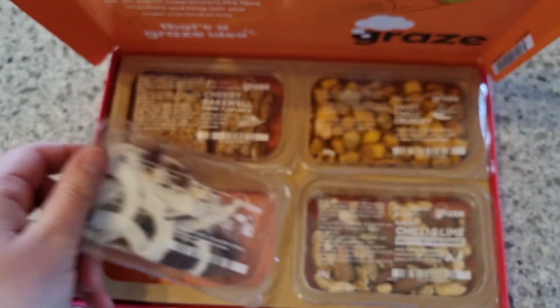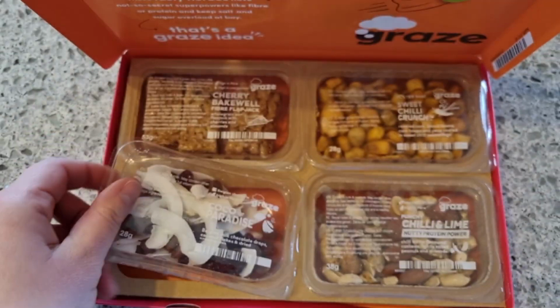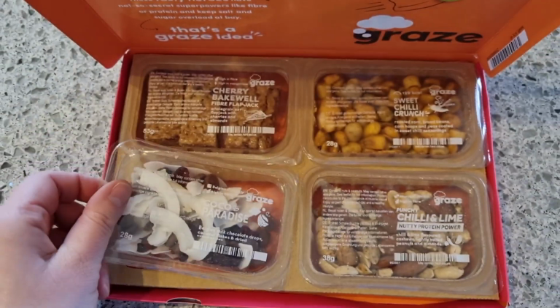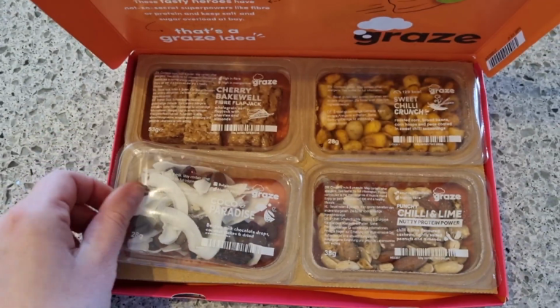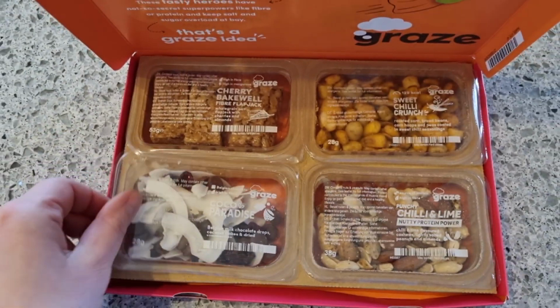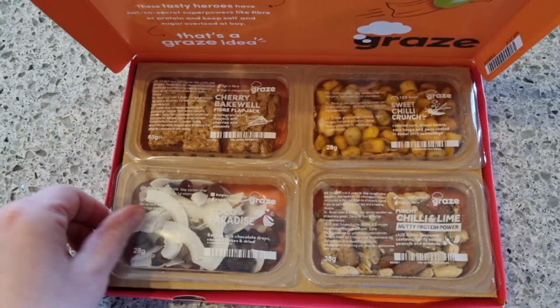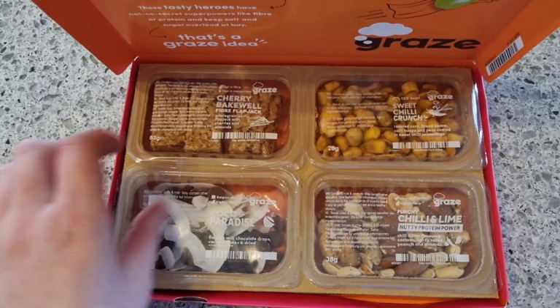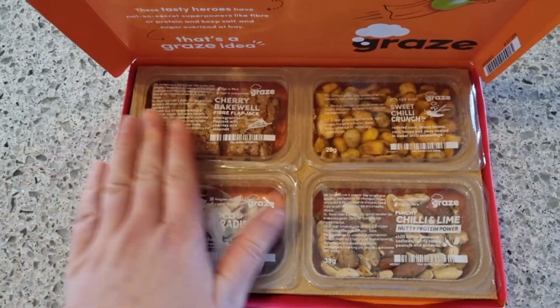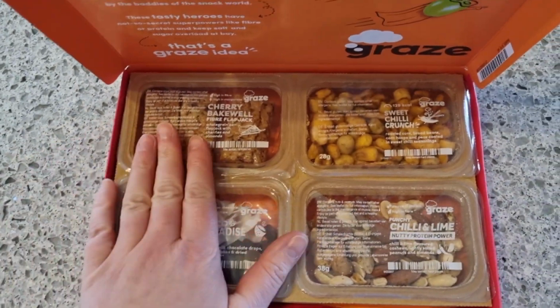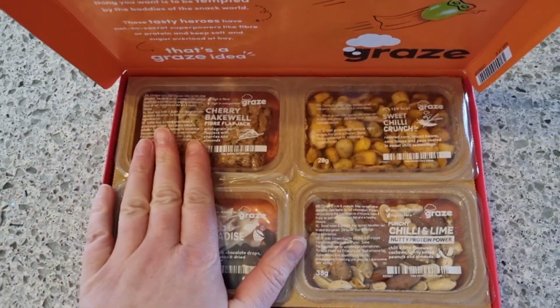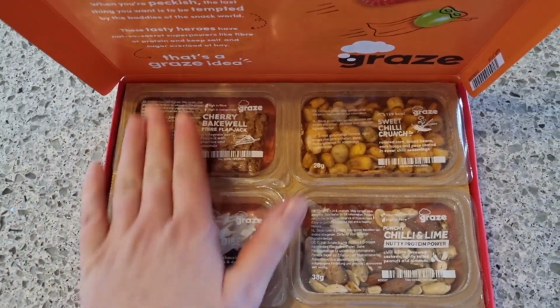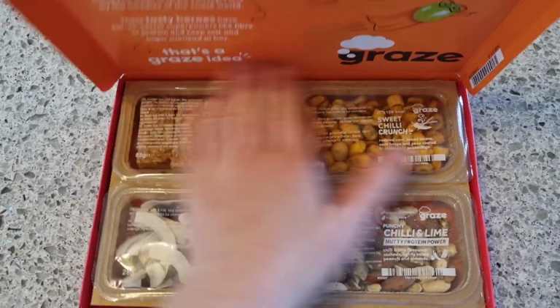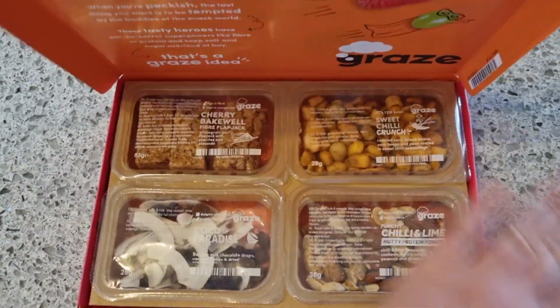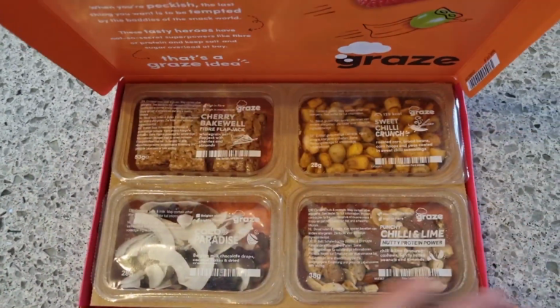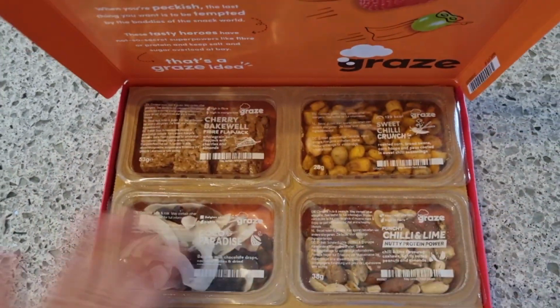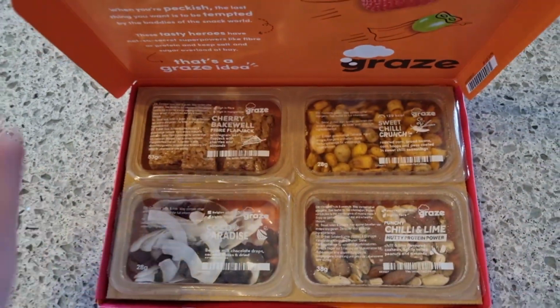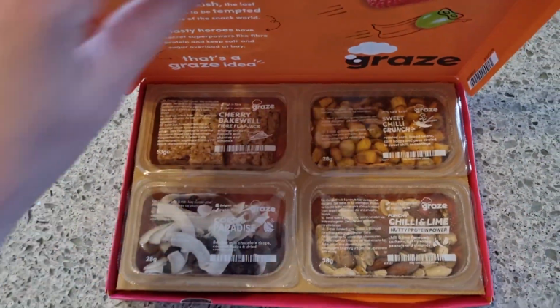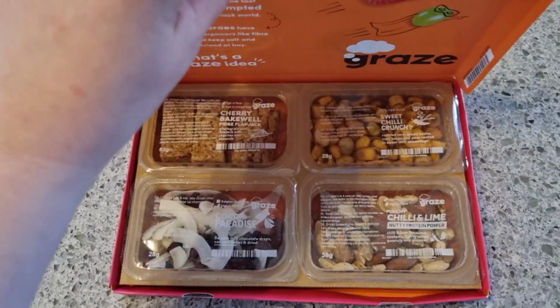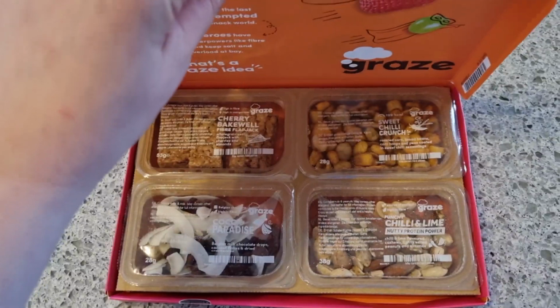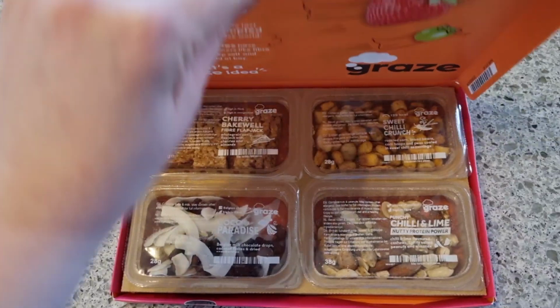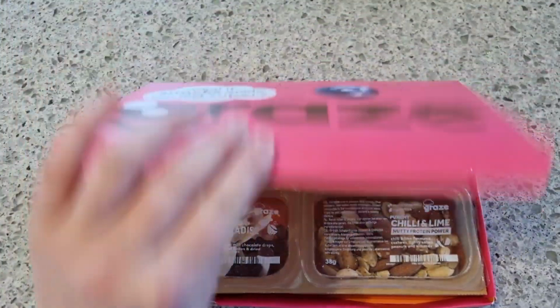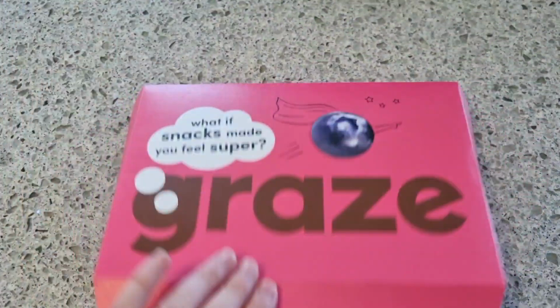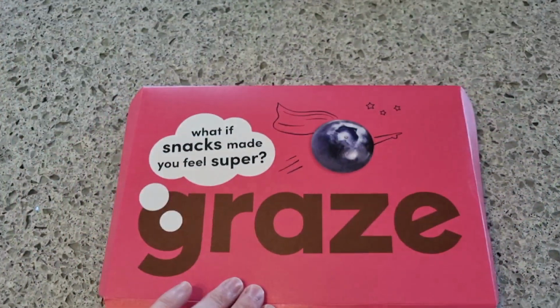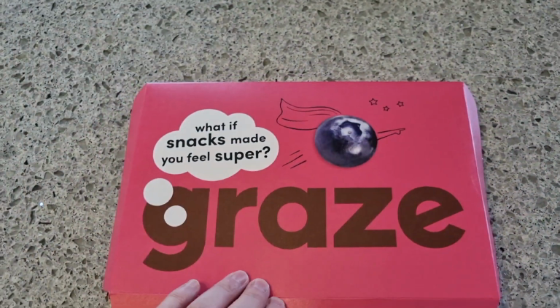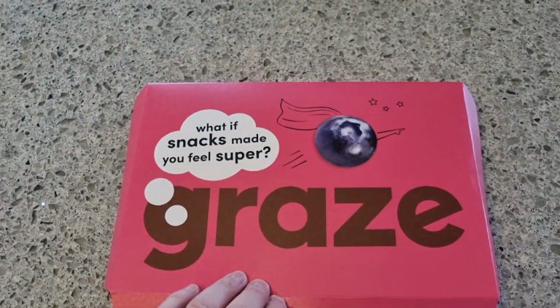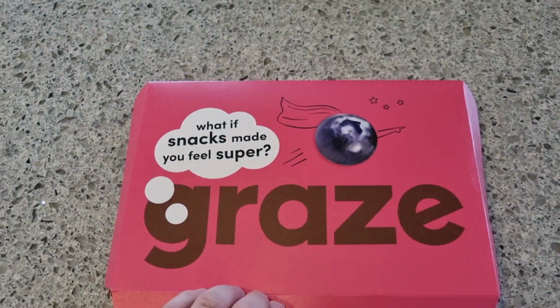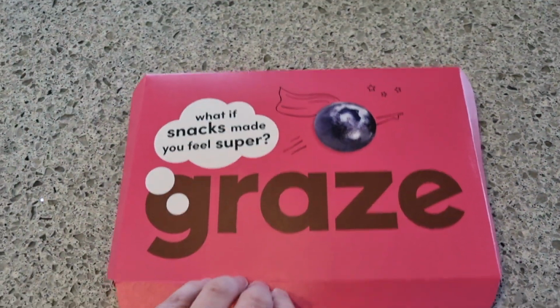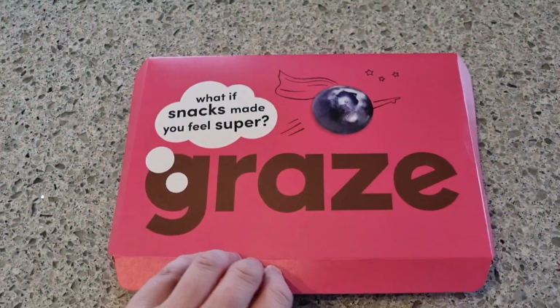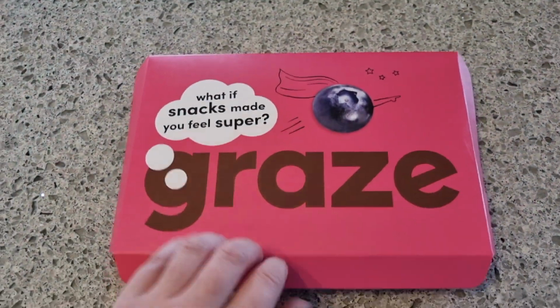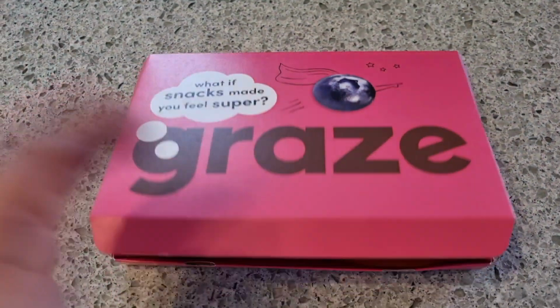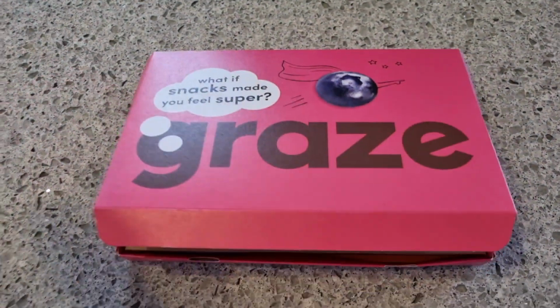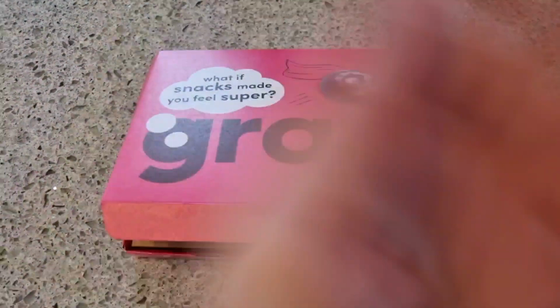And that is June's Graze Box review. Please like, comment and subscribe. Bye!